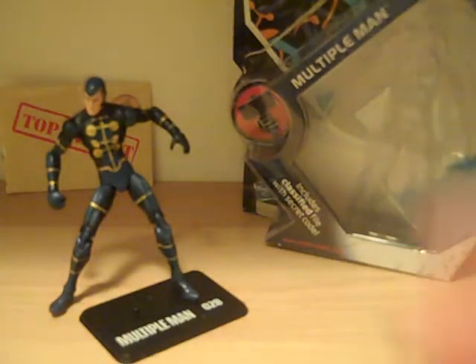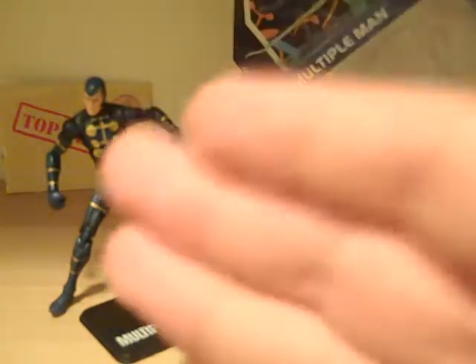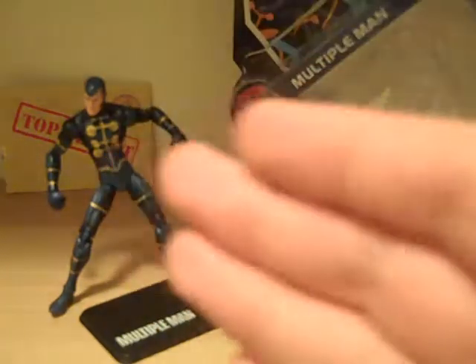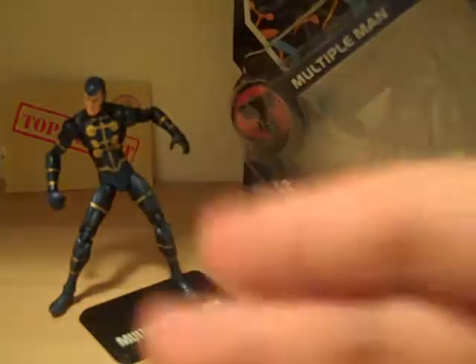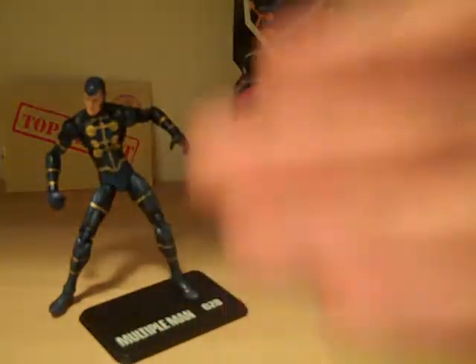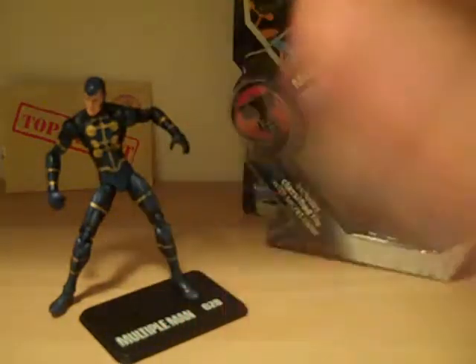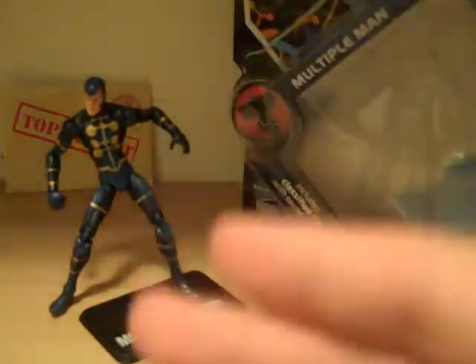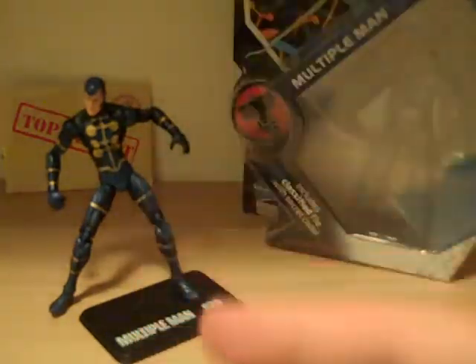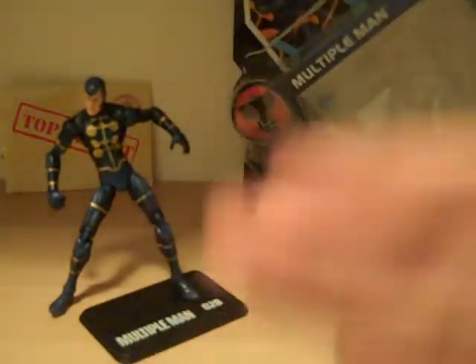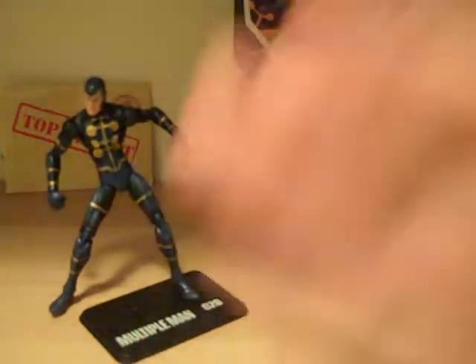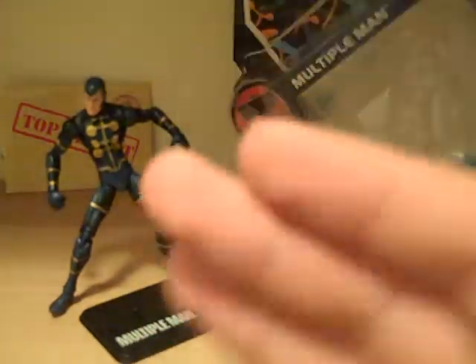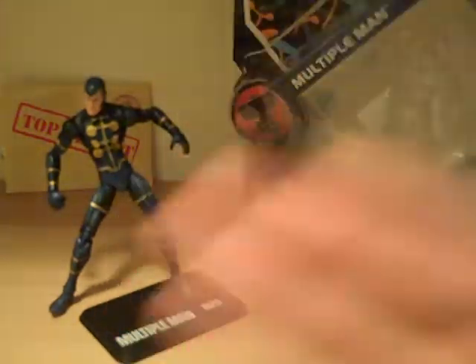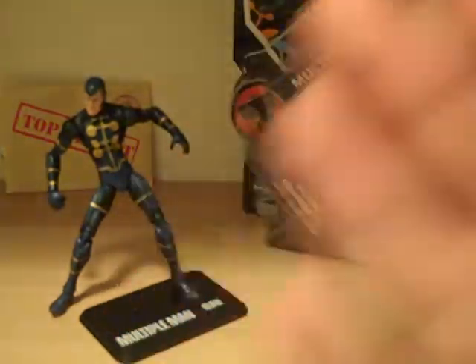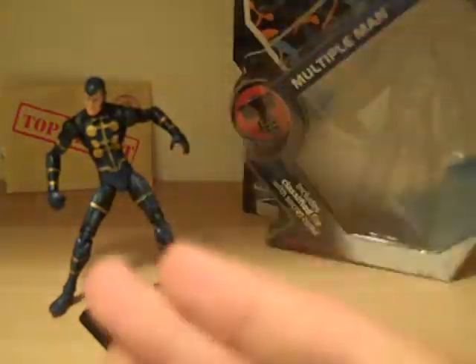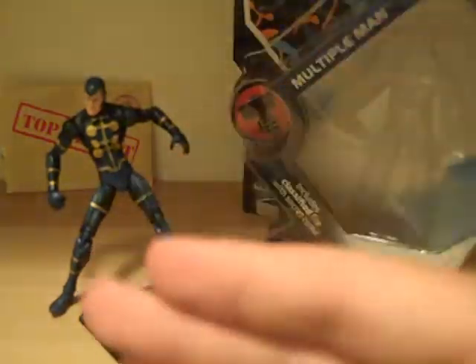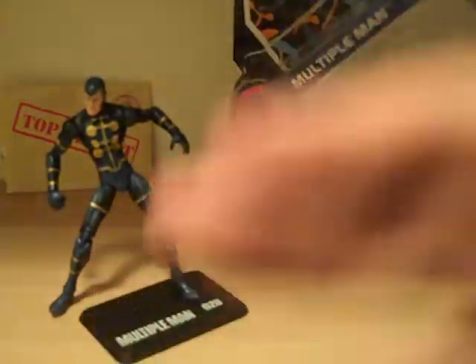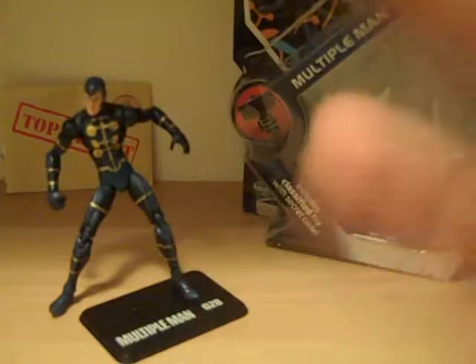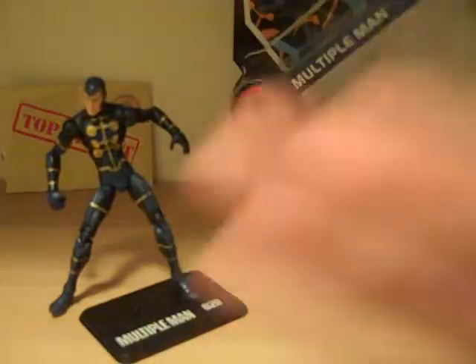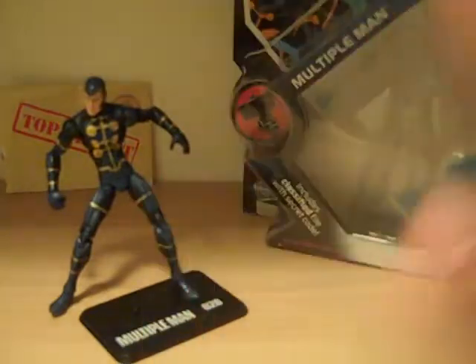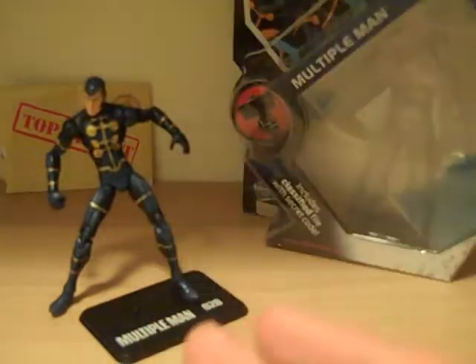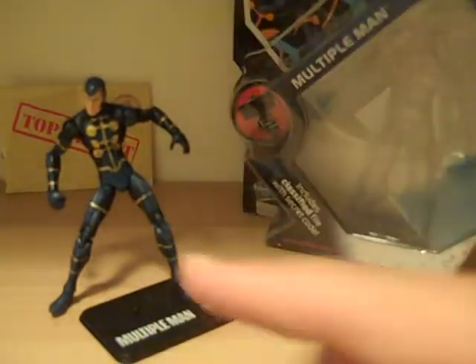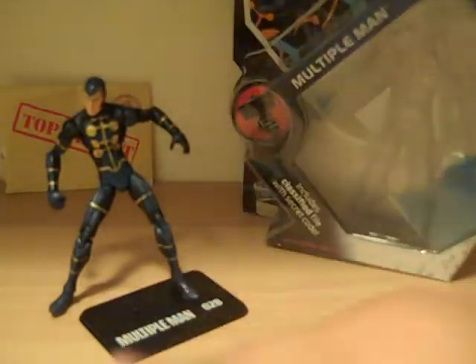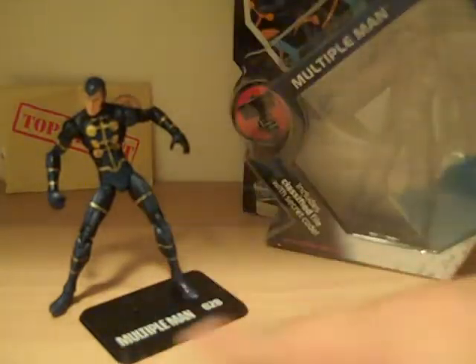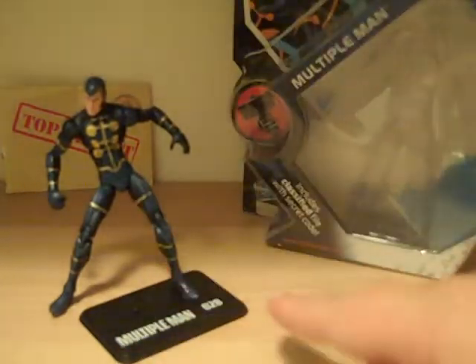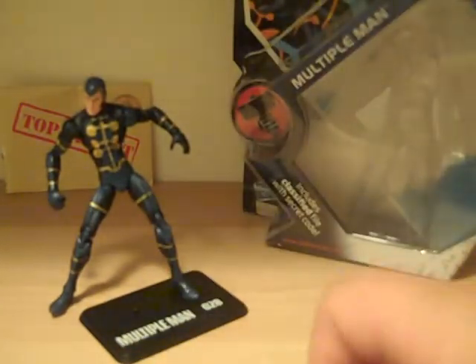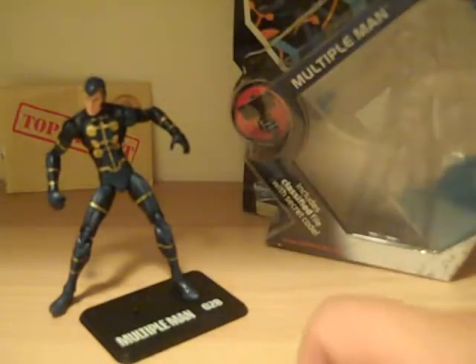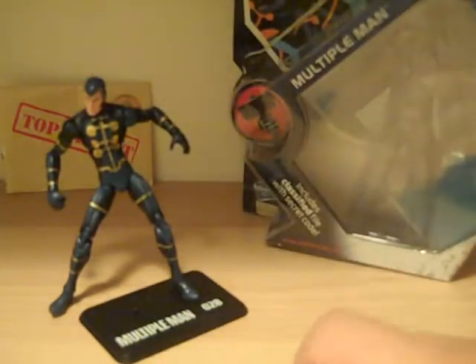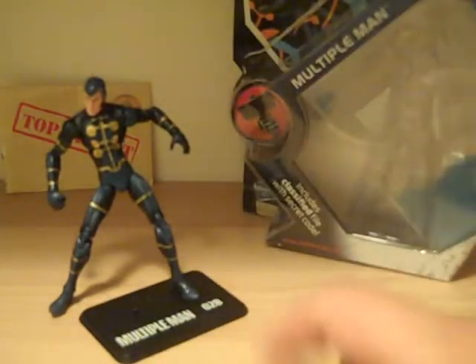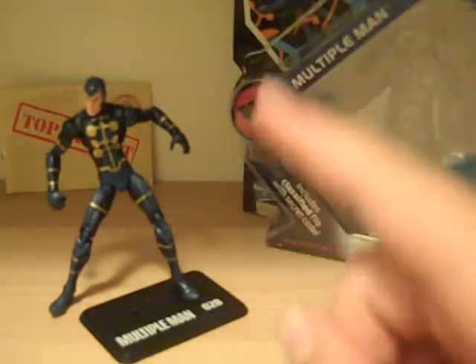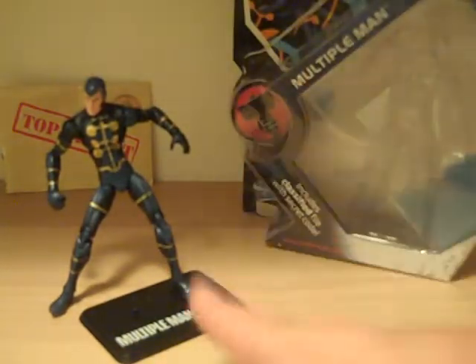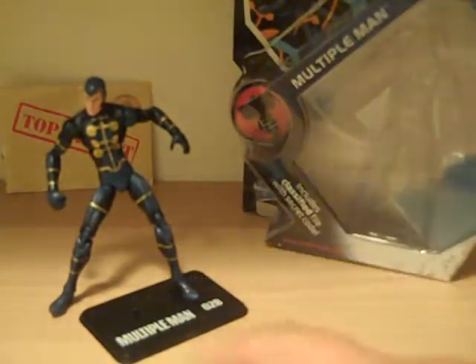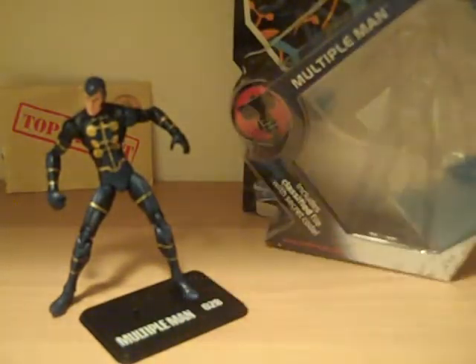Mr. Transformers96 here with another great review. This time we have Marvel Universe Multiple Man number 28.